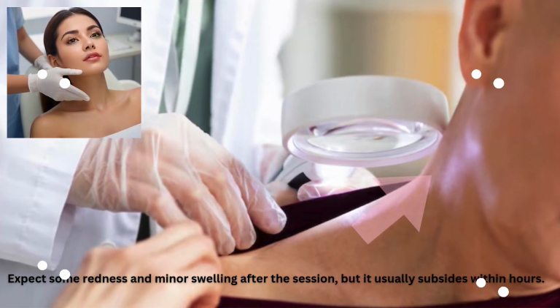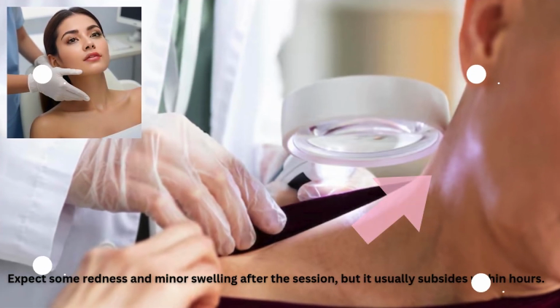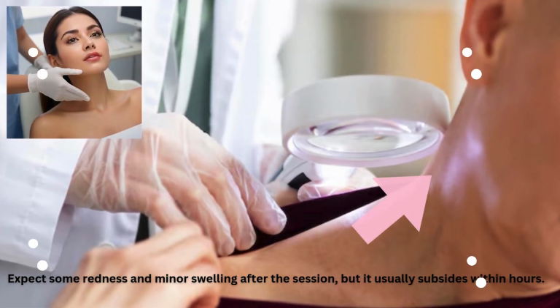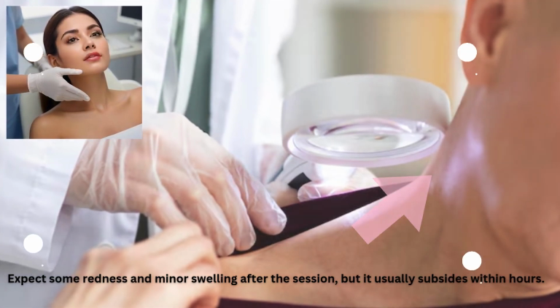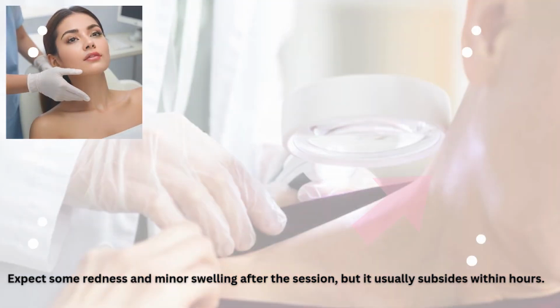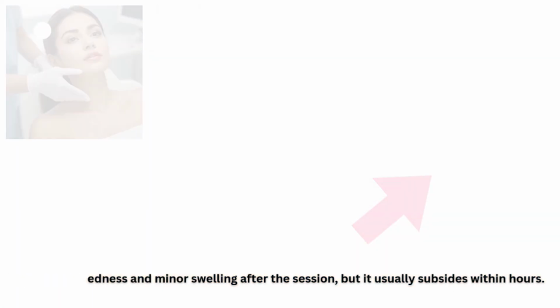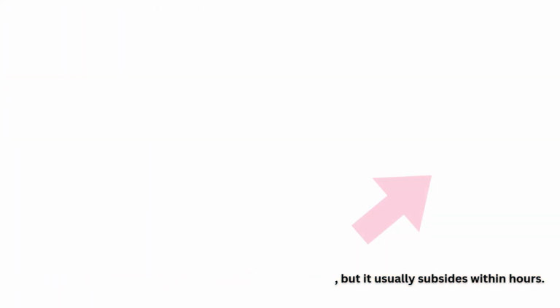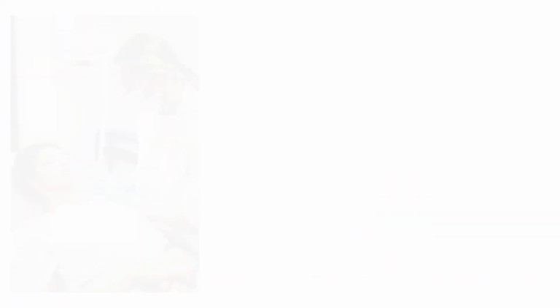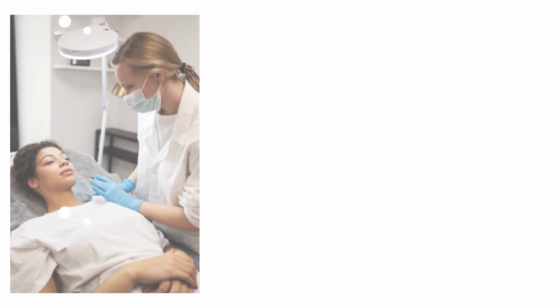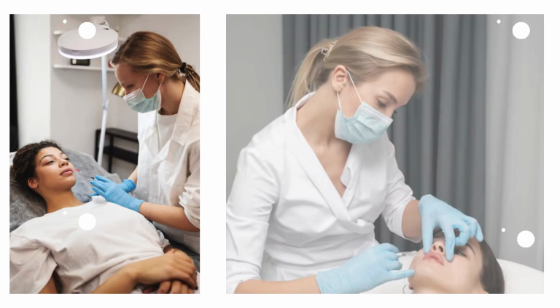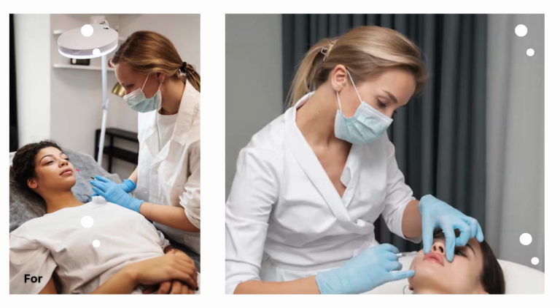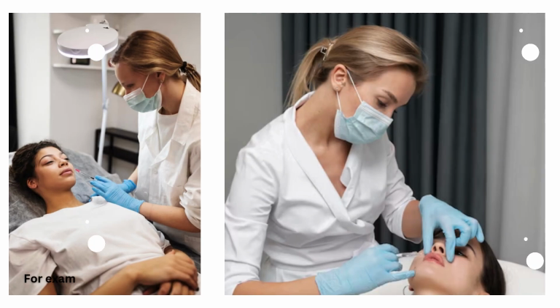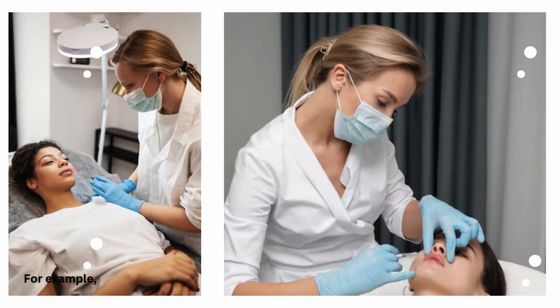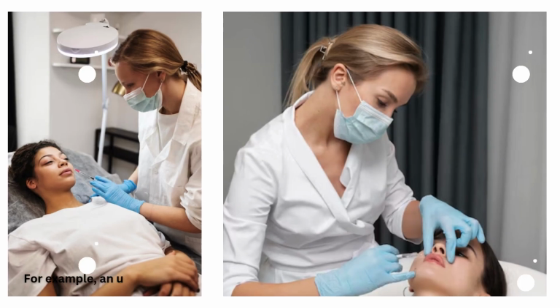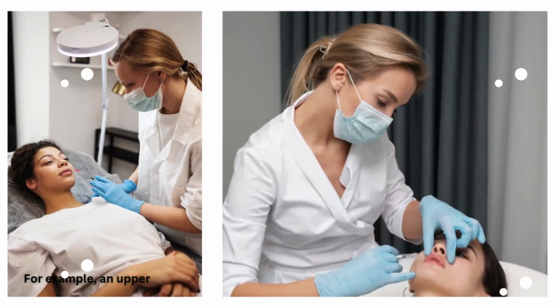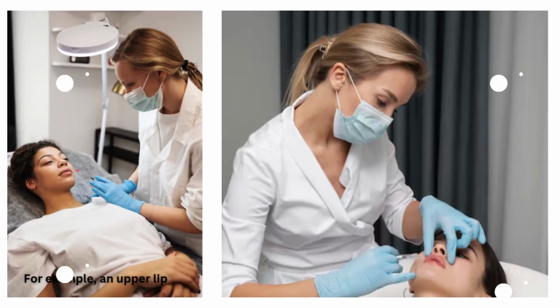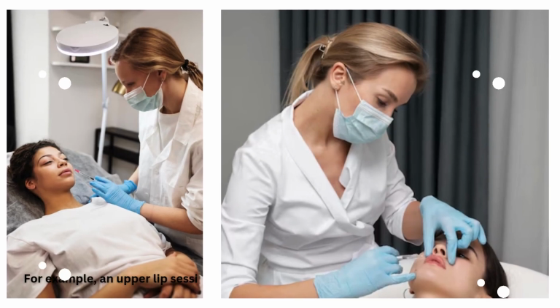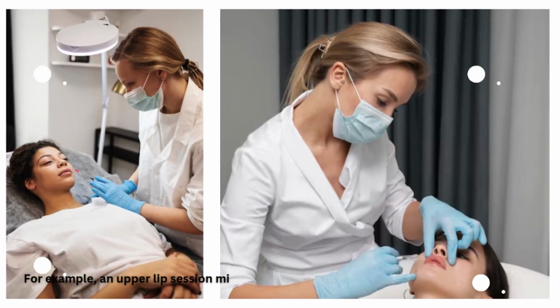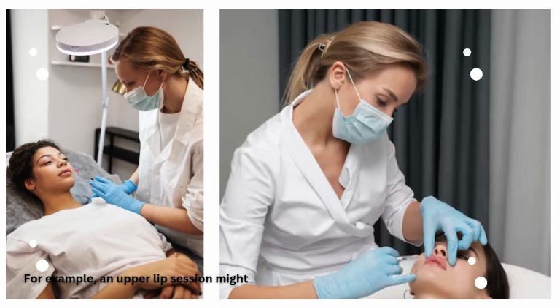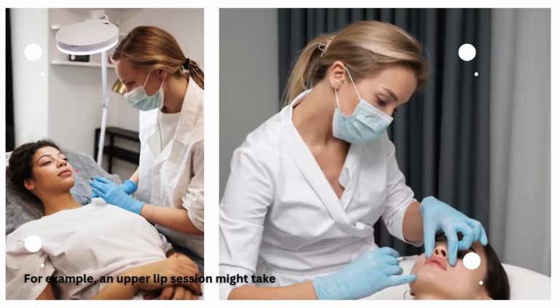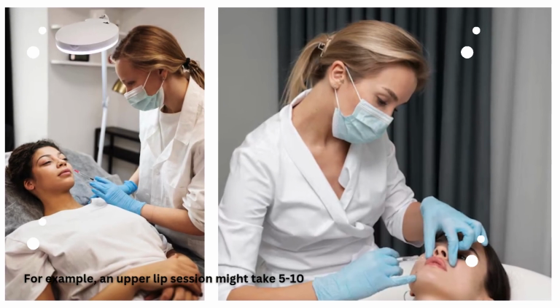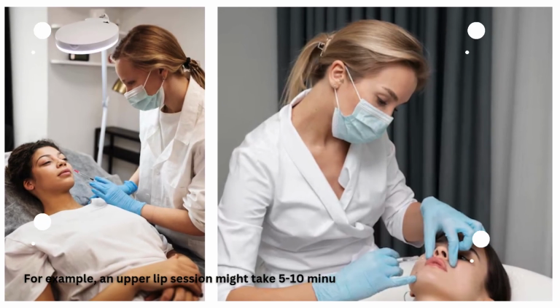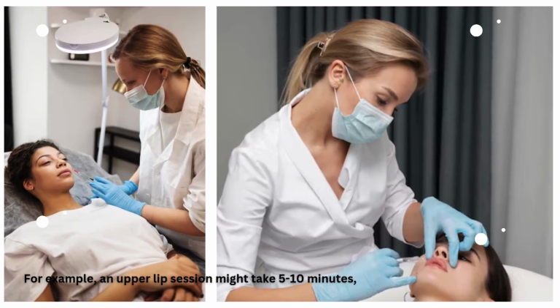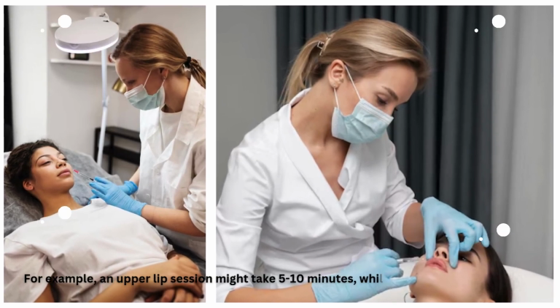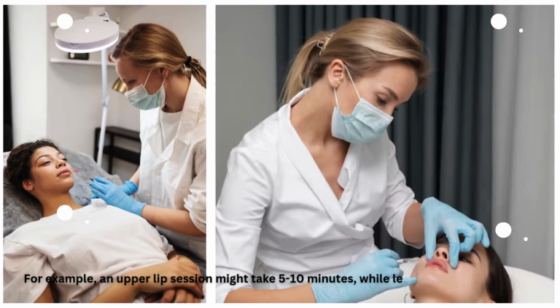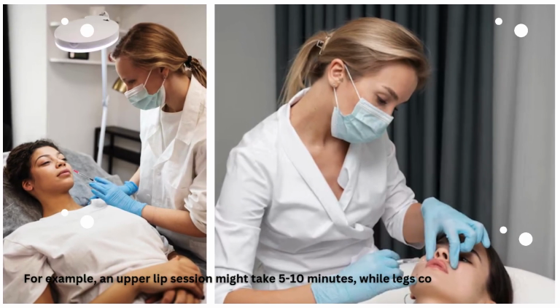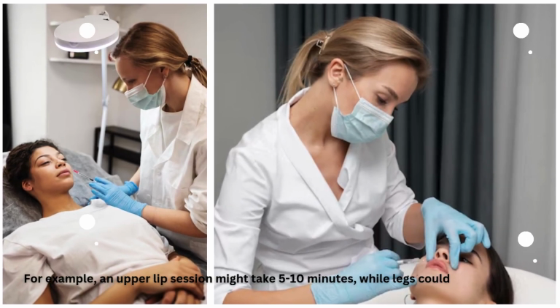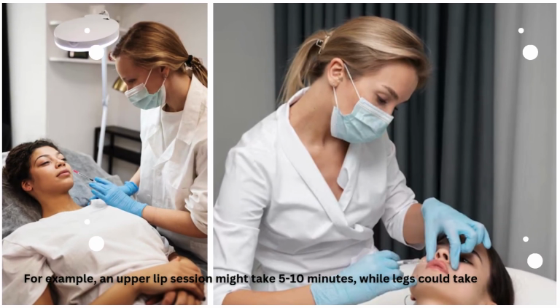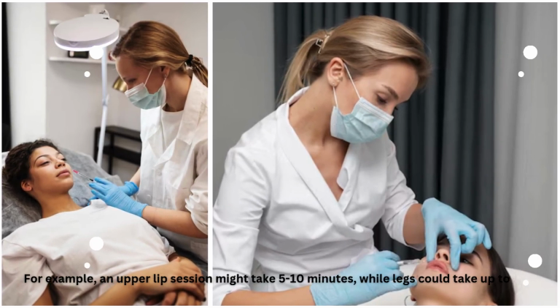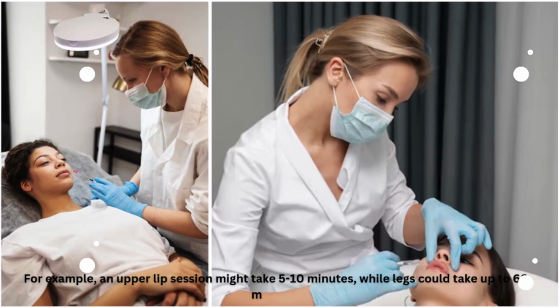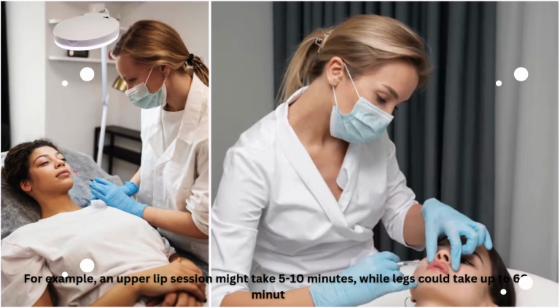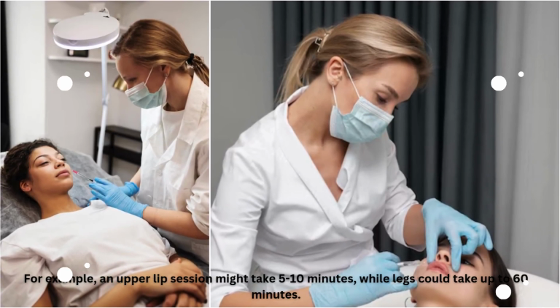For example, an upper lip session might take 5 to 10 minutes, while legs could take up to 60 minutes.